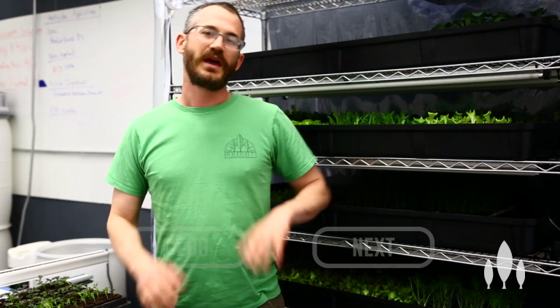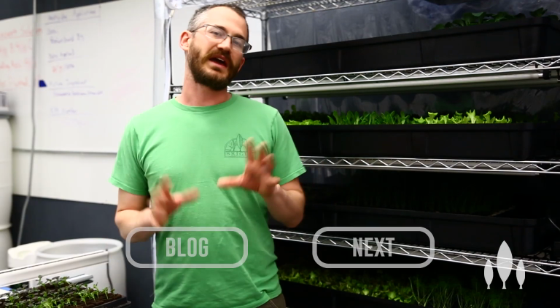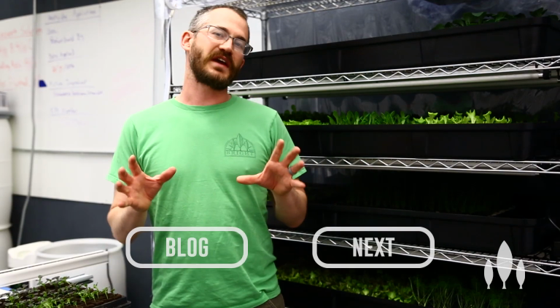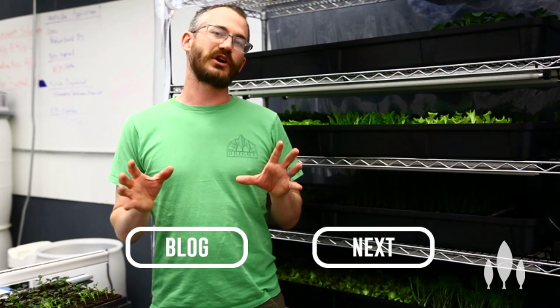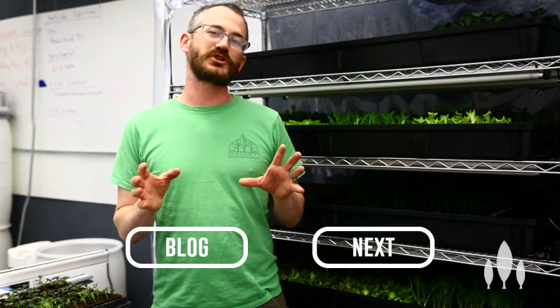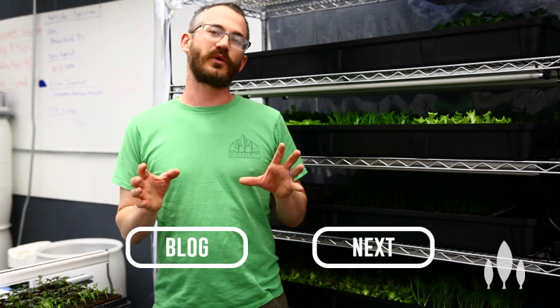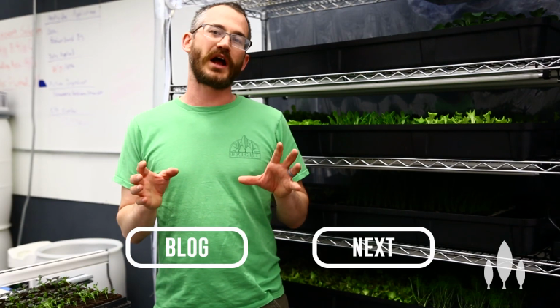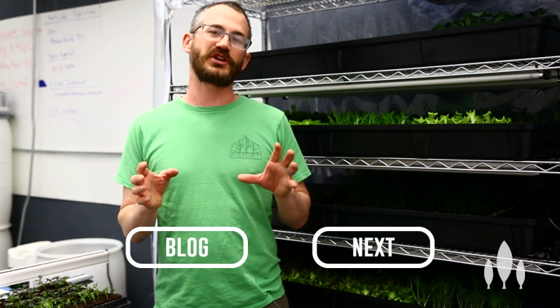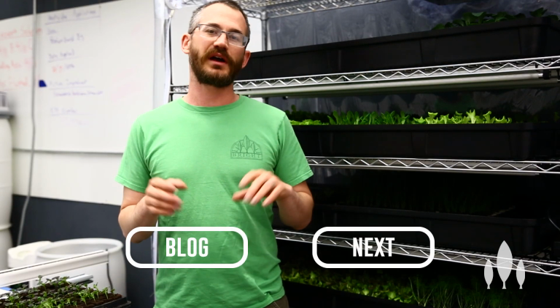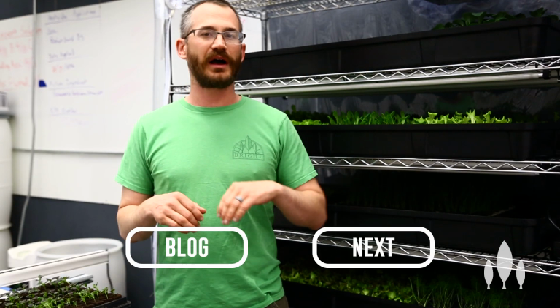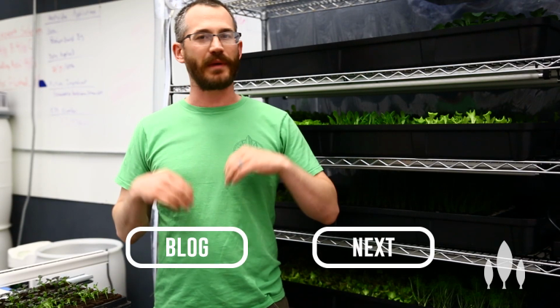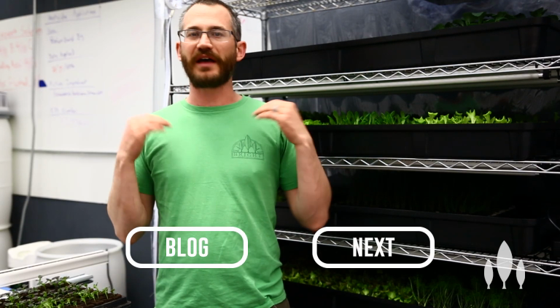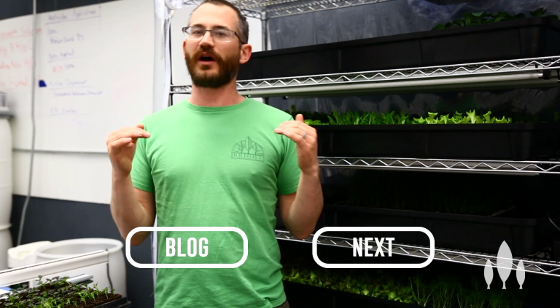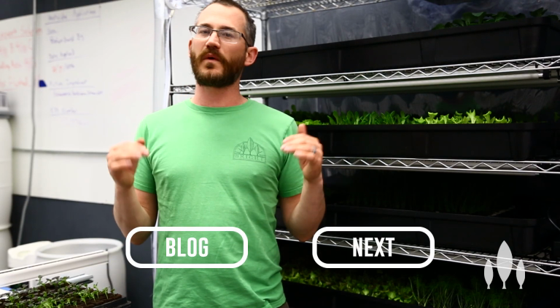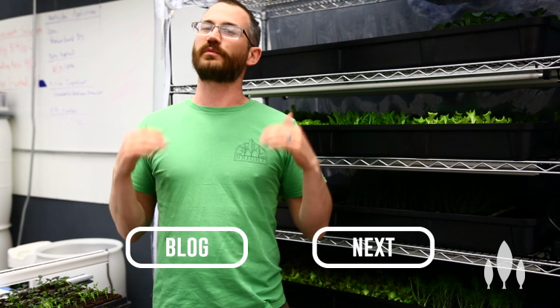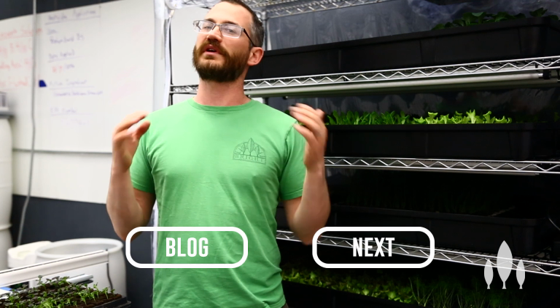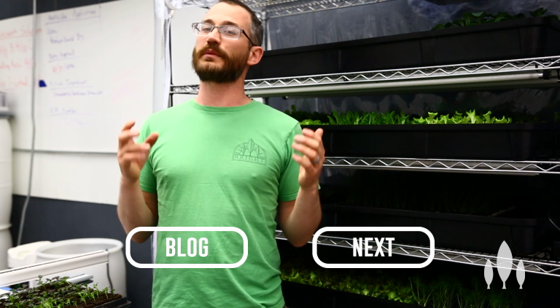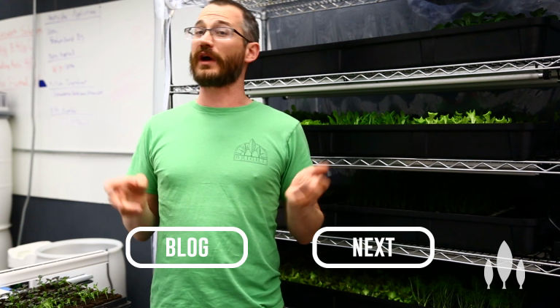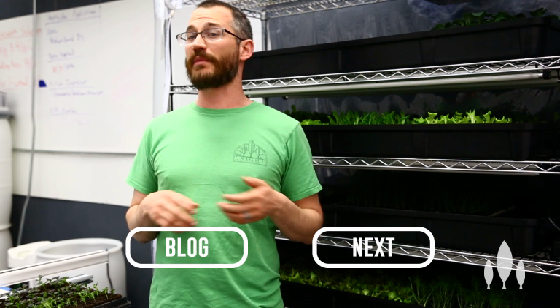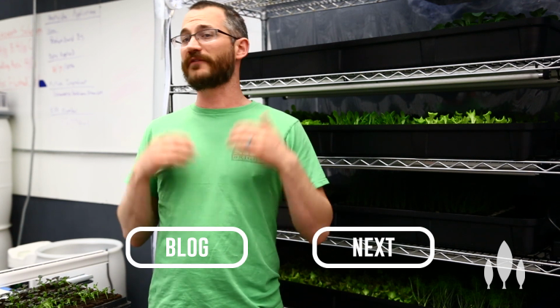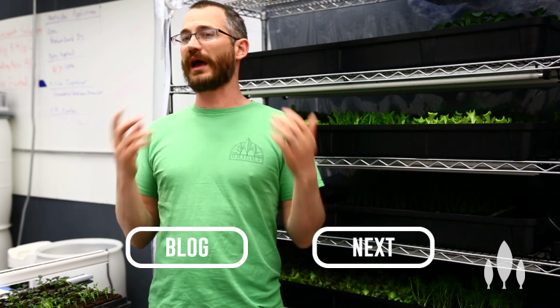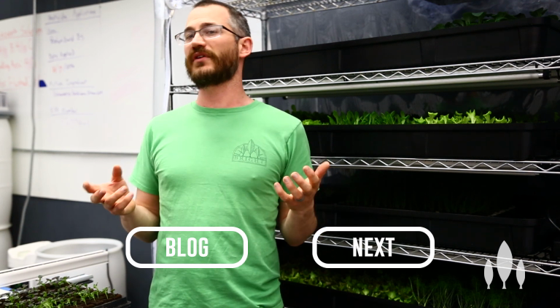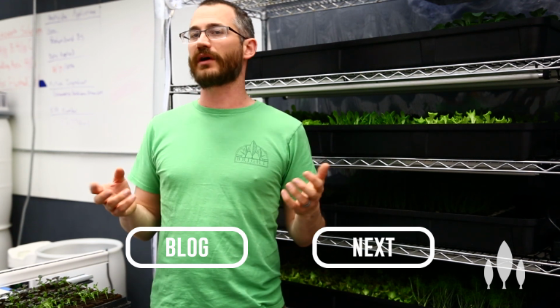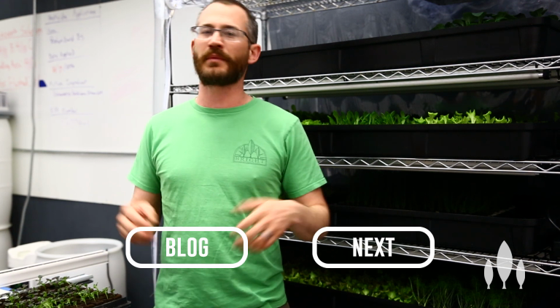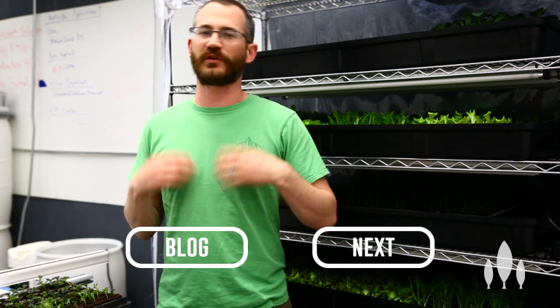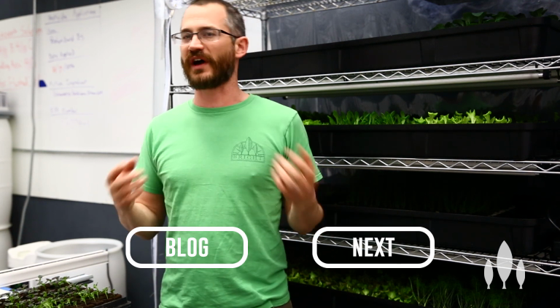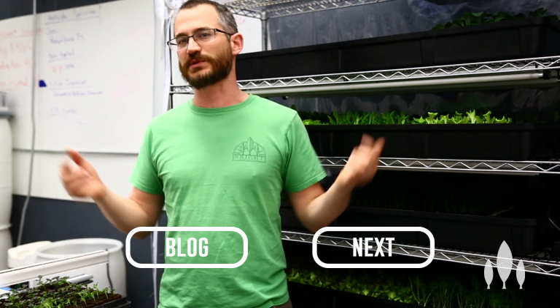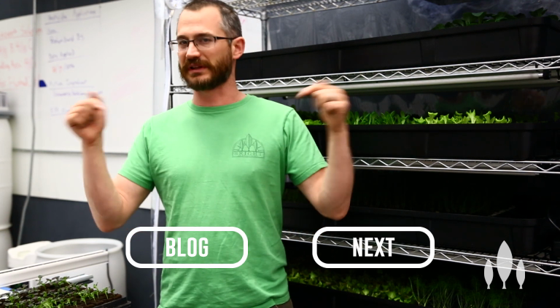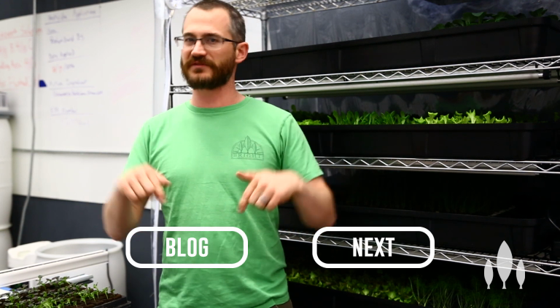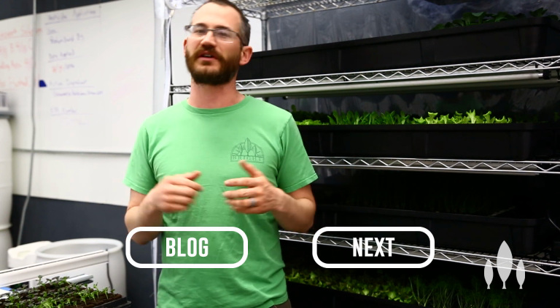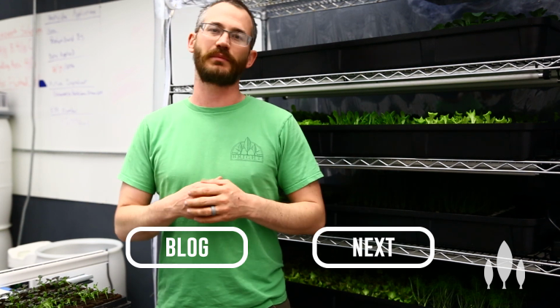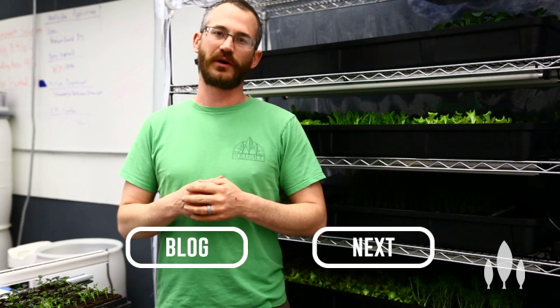Thanks so much for watching. As always, please subscribe, and if you have any comments or thoughts, we'd love to hear them below.